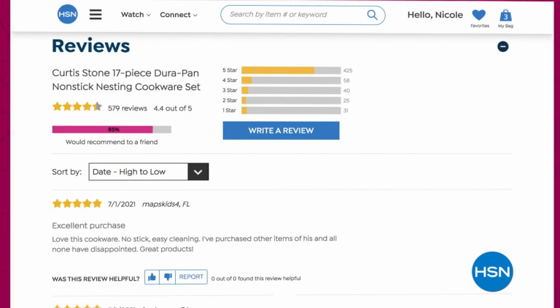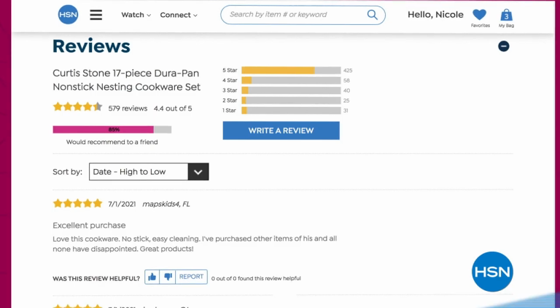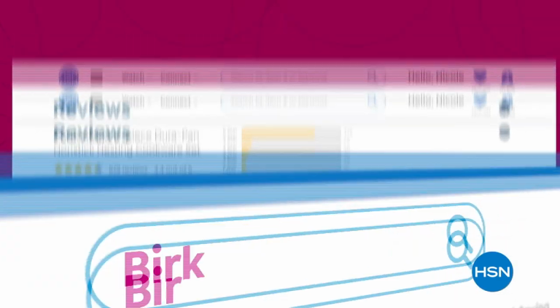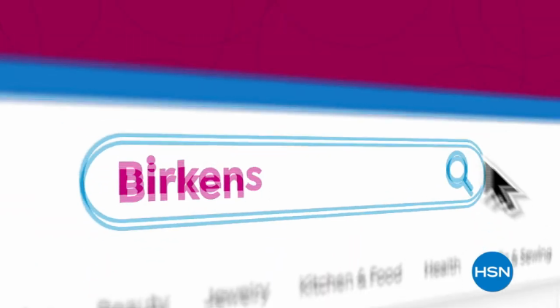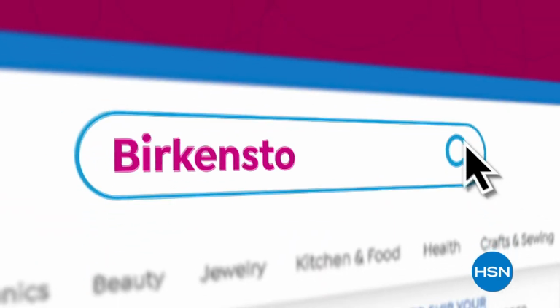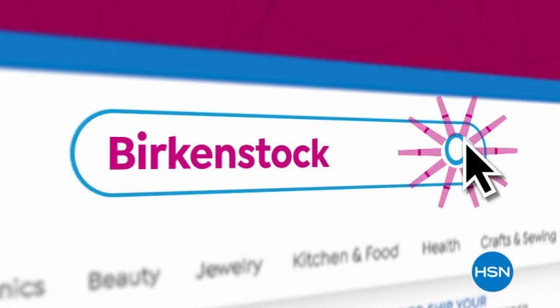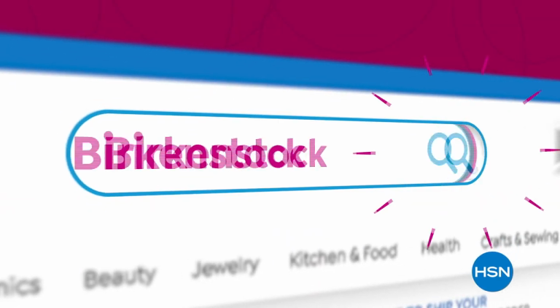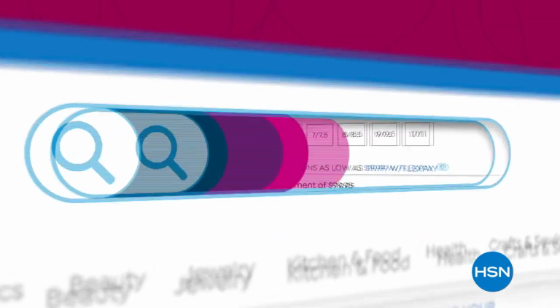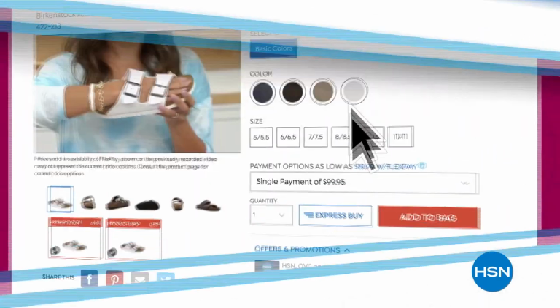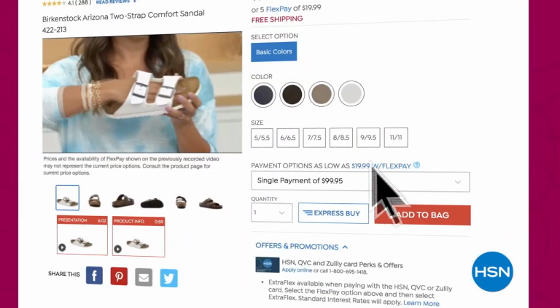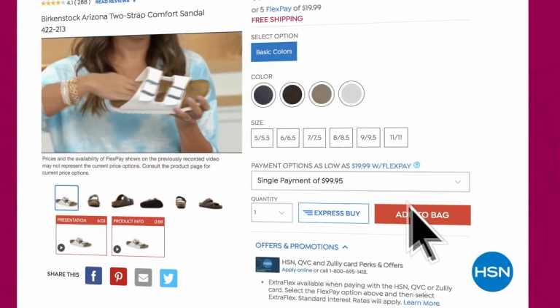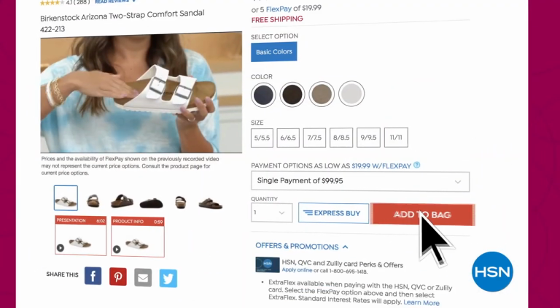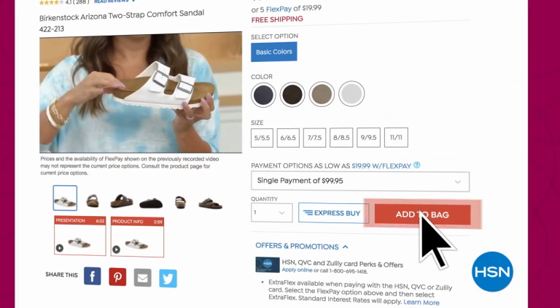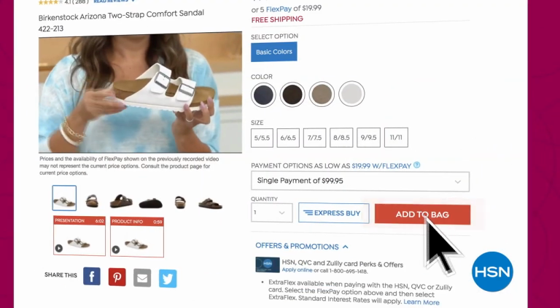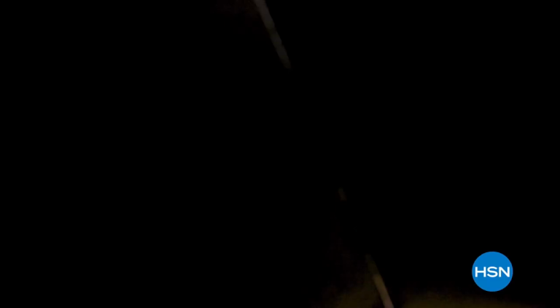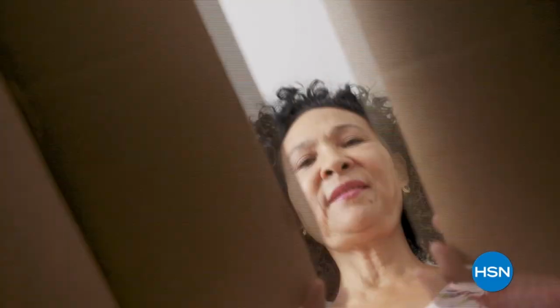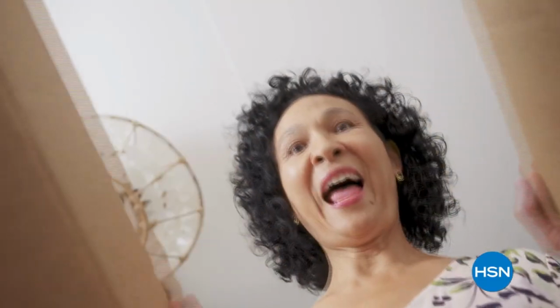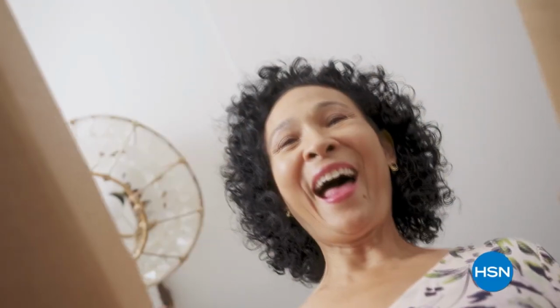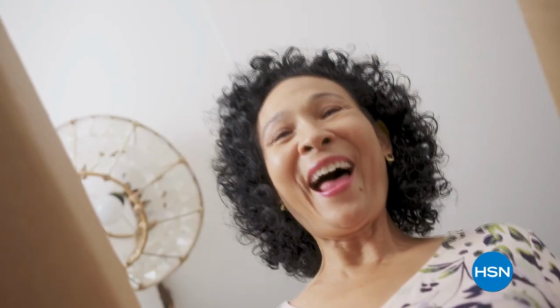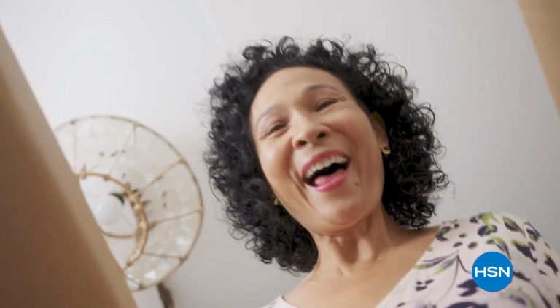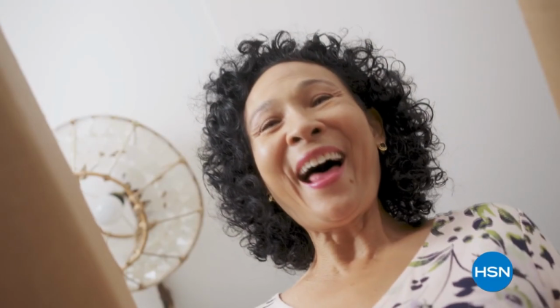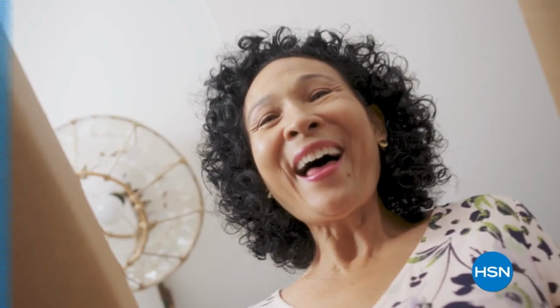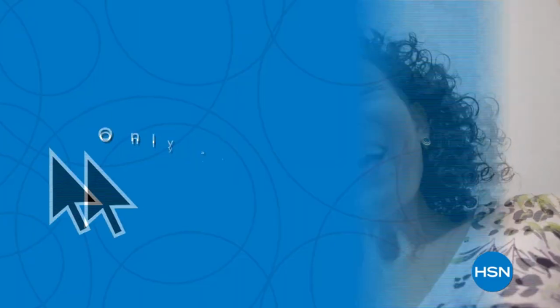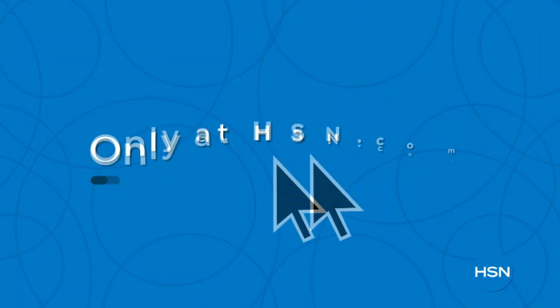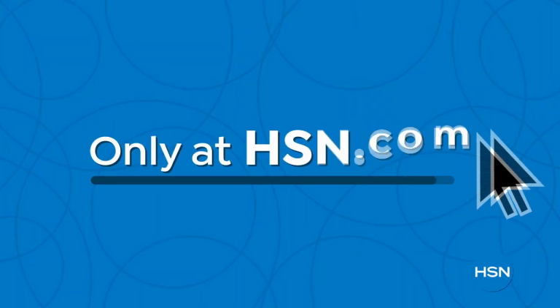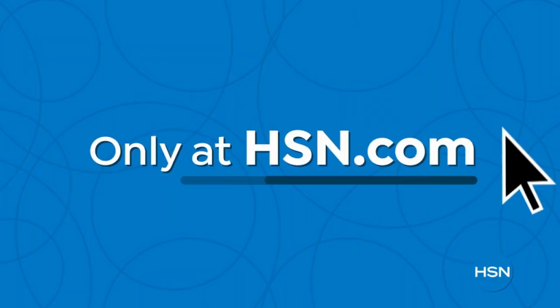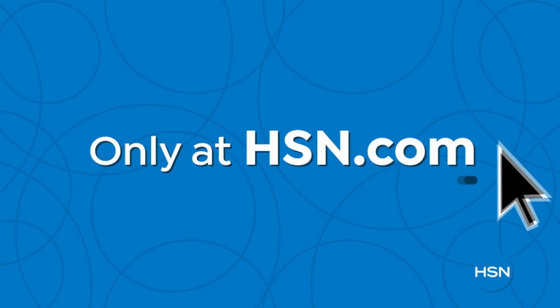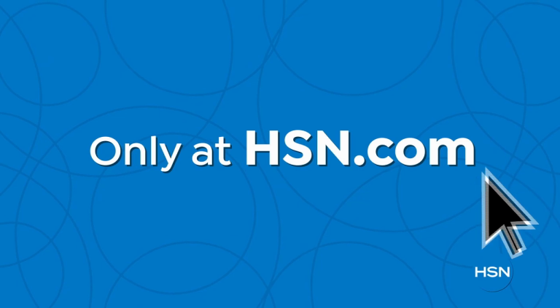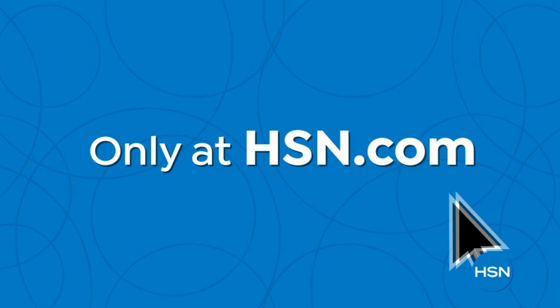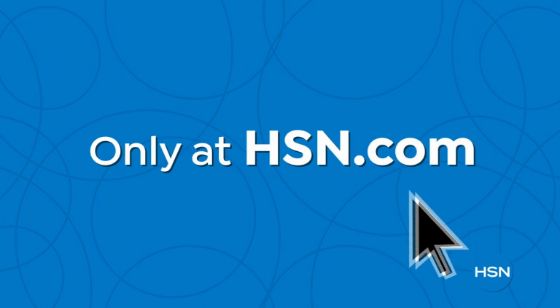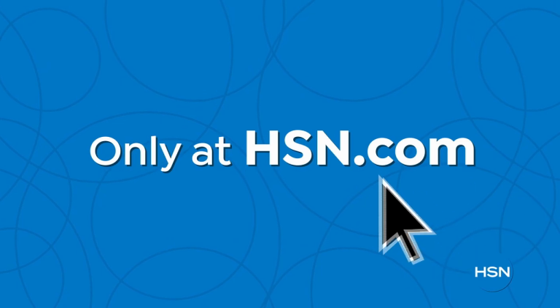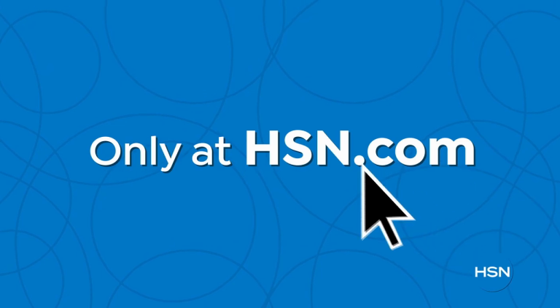Shop smart. Click, explore, discover, and get more of what you love only at hsn.com.